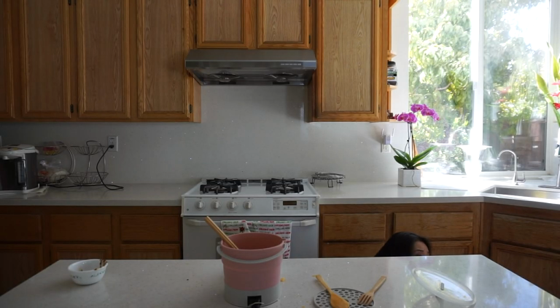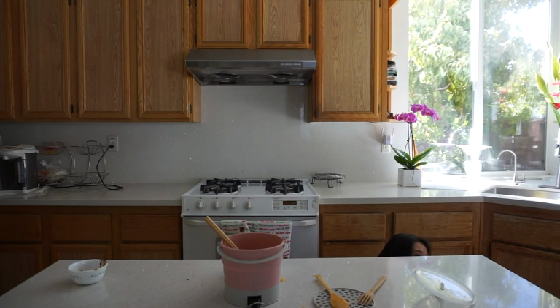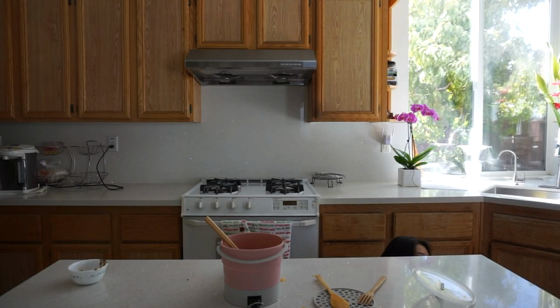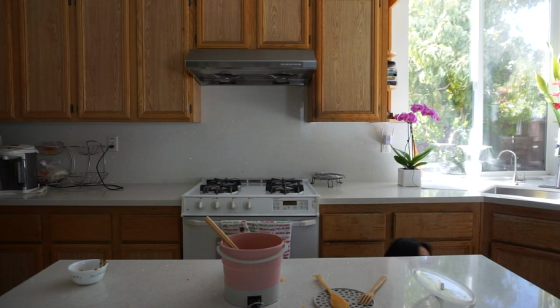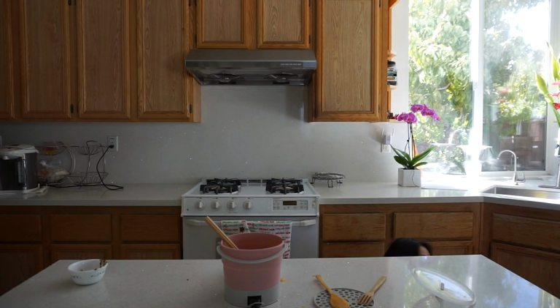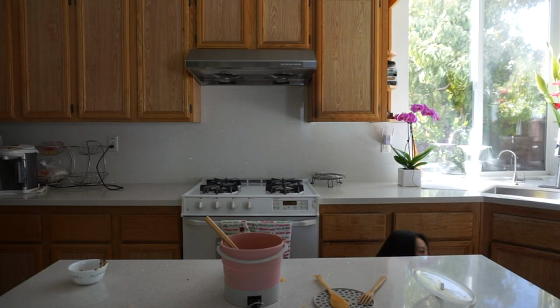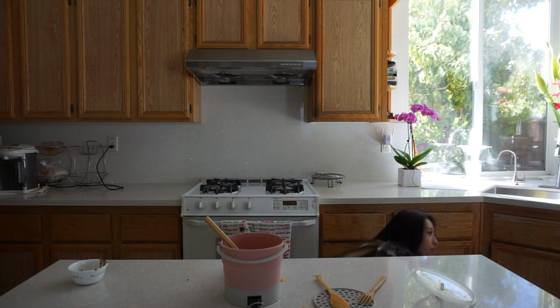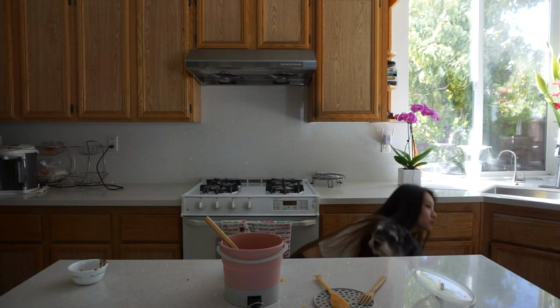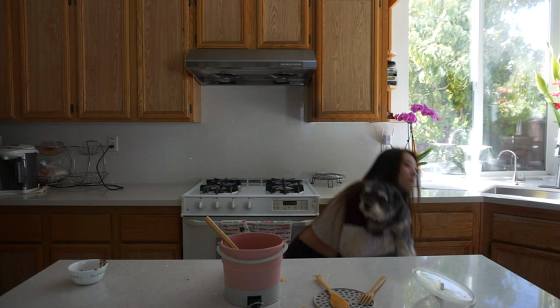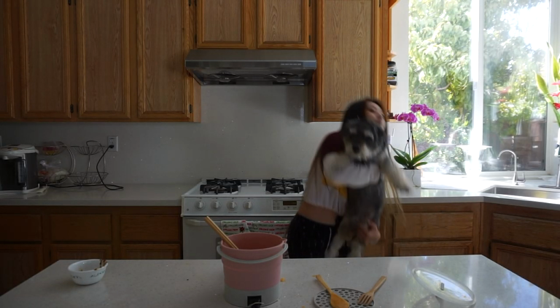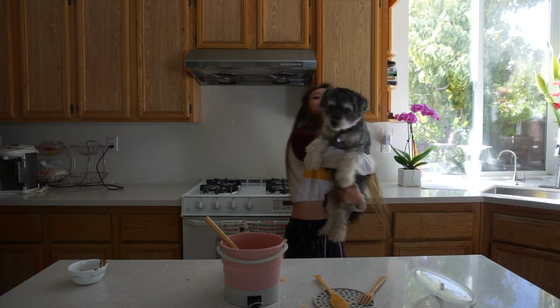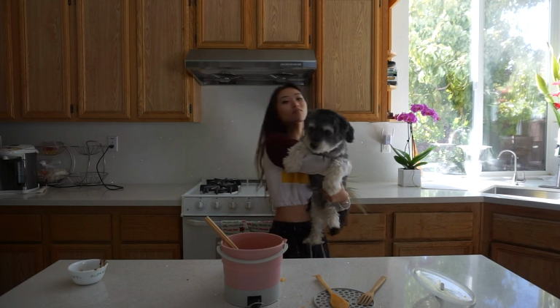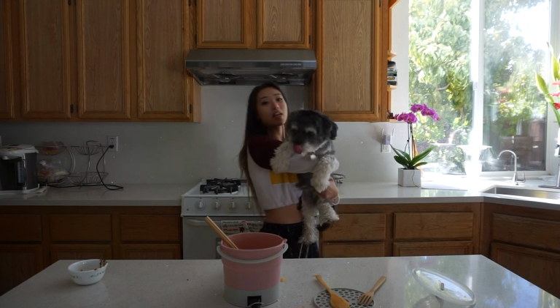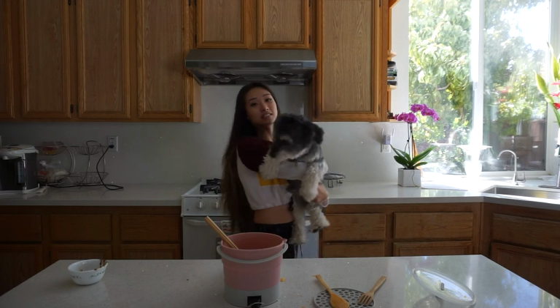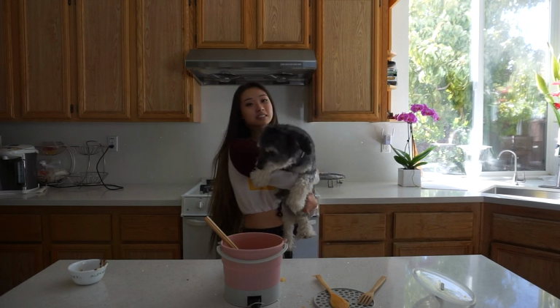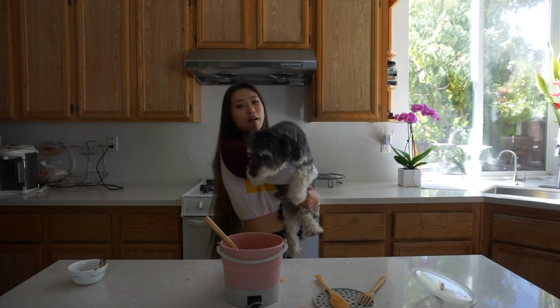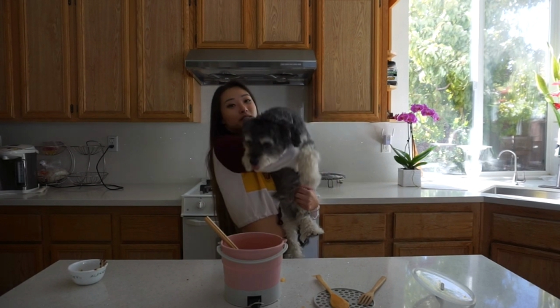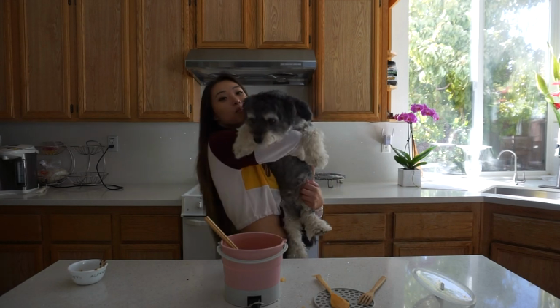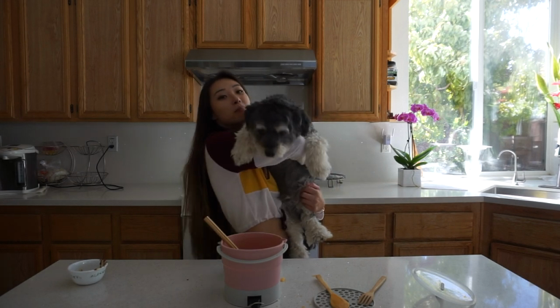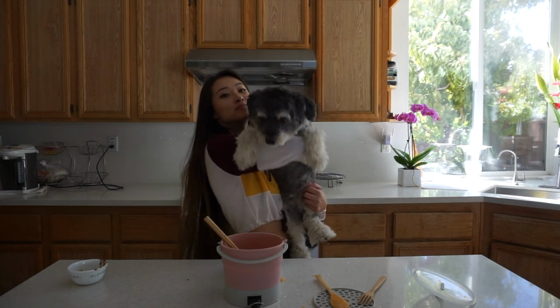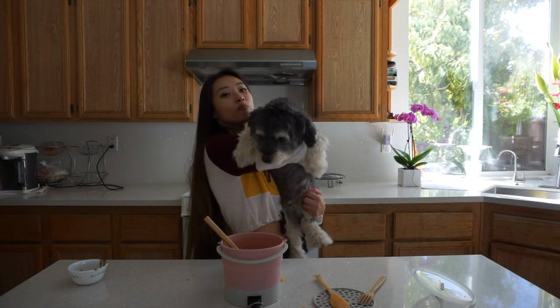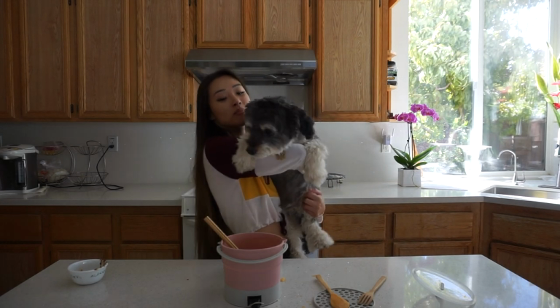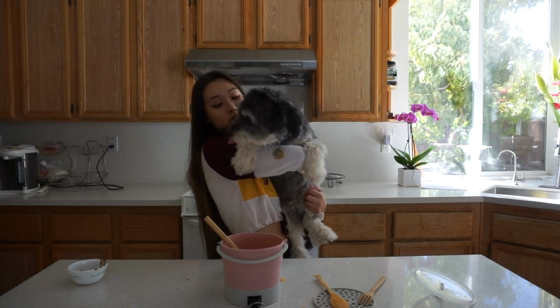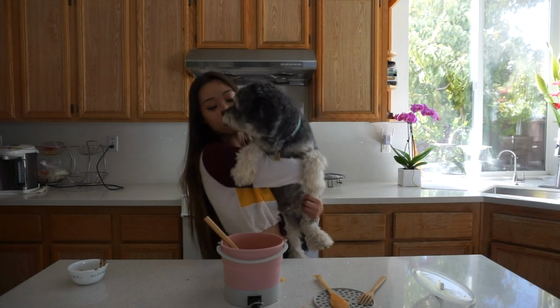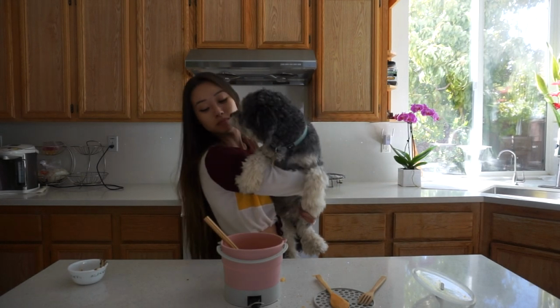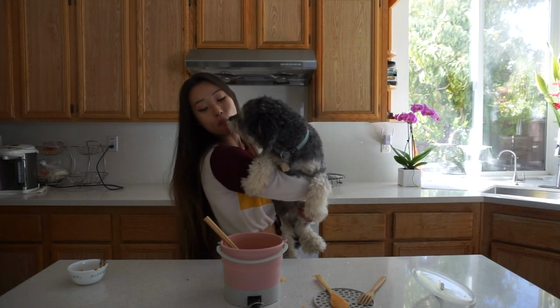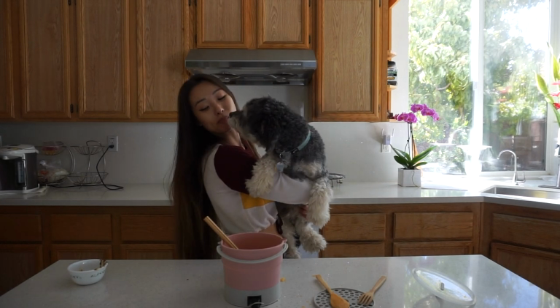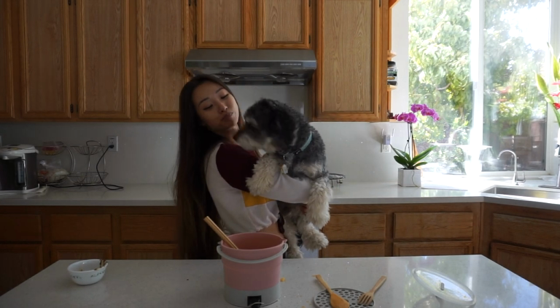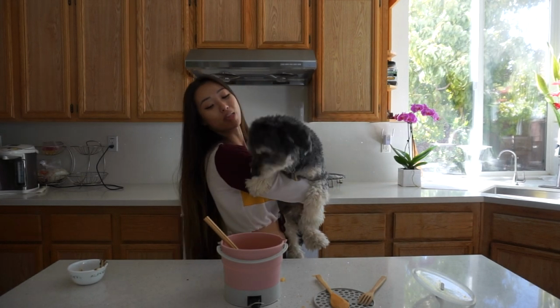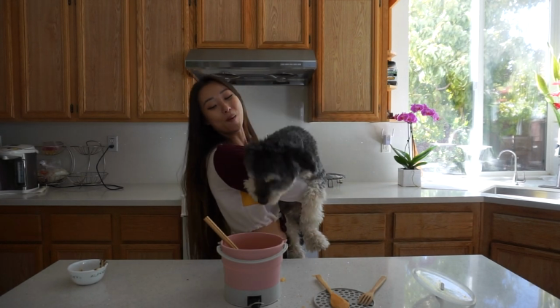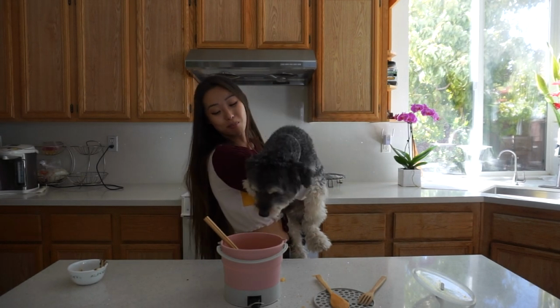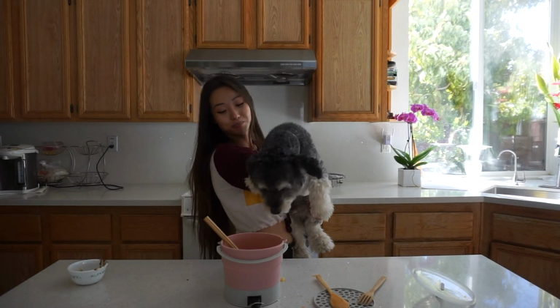Me and my dog Boba approve of this awesome fold-a-pot. You should get one too. Thanks for watching my first video. Bye!